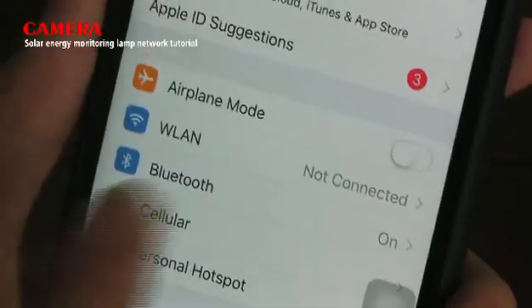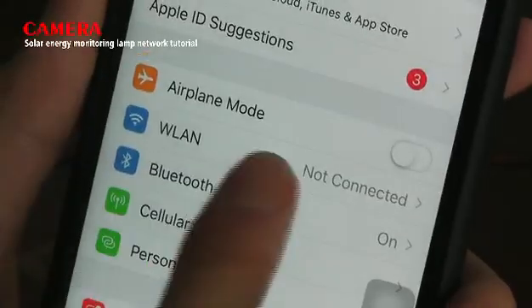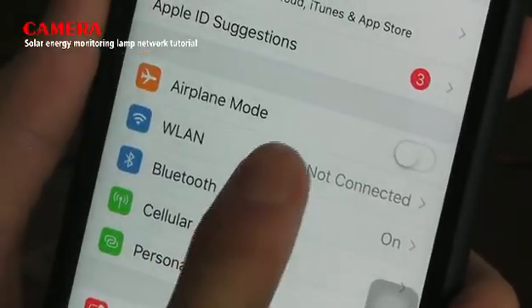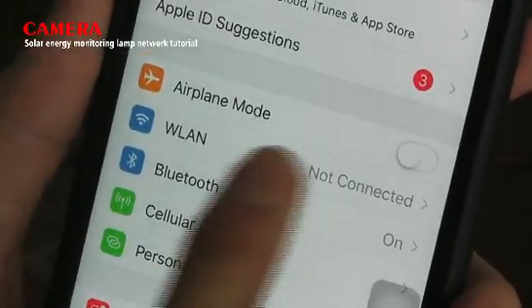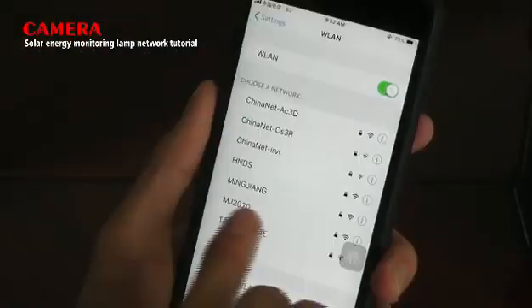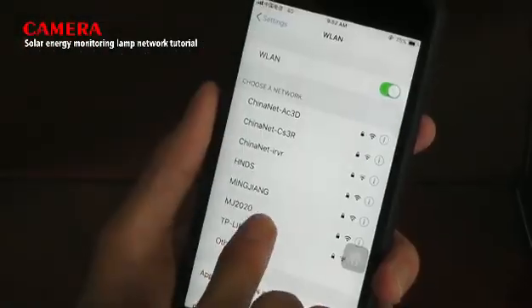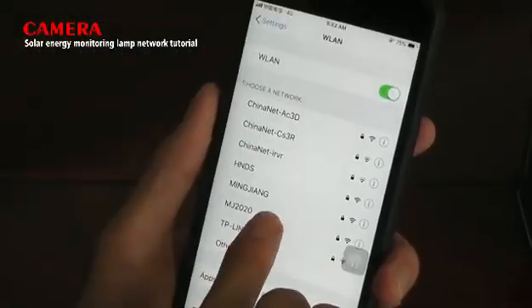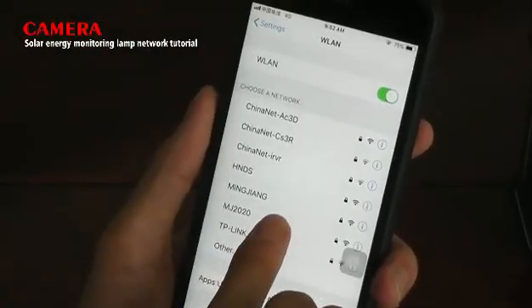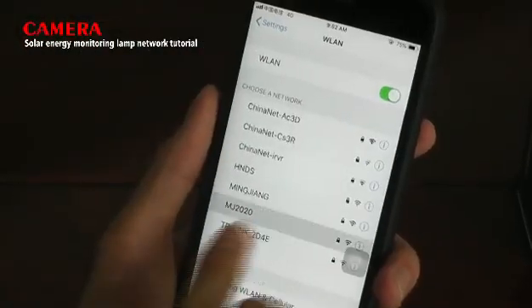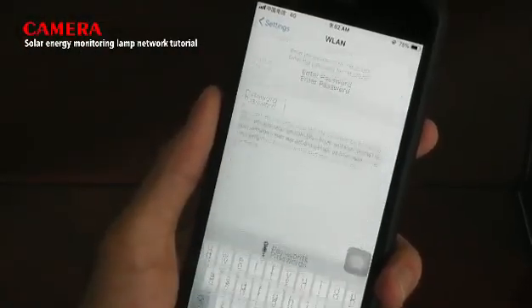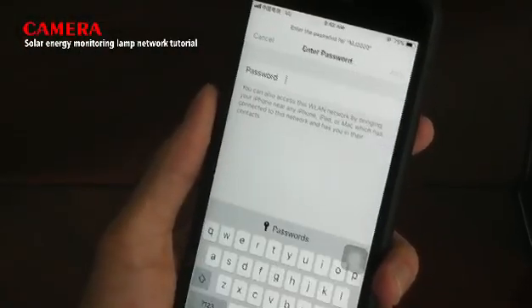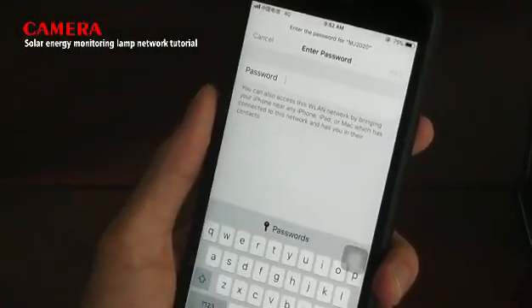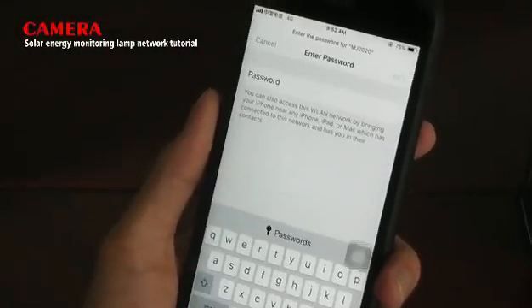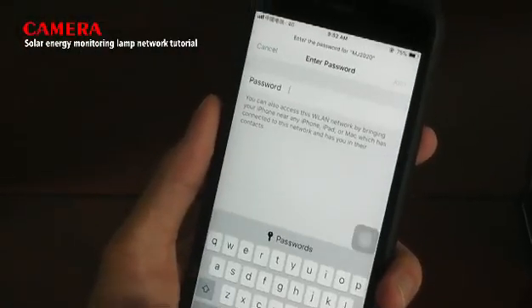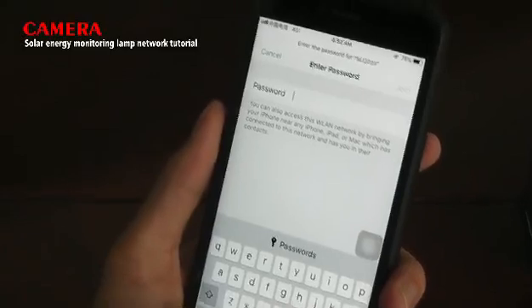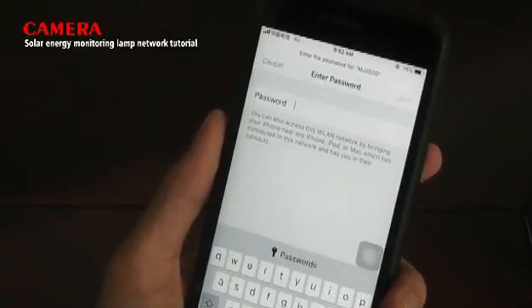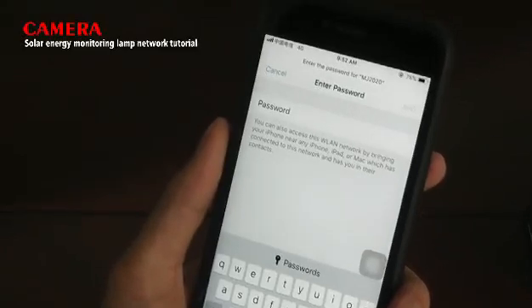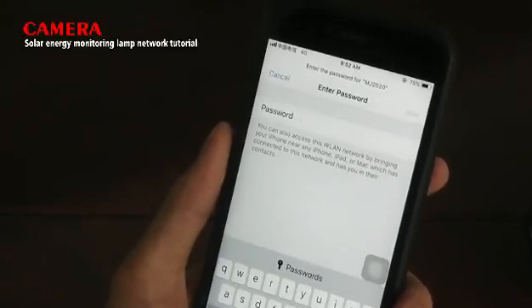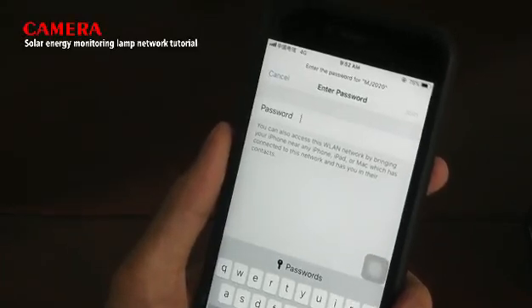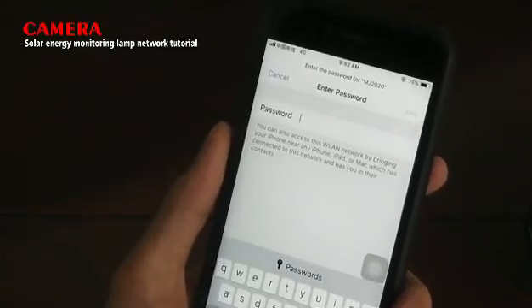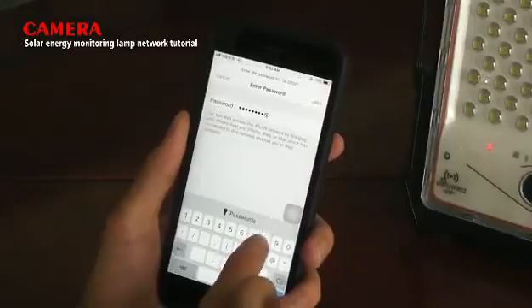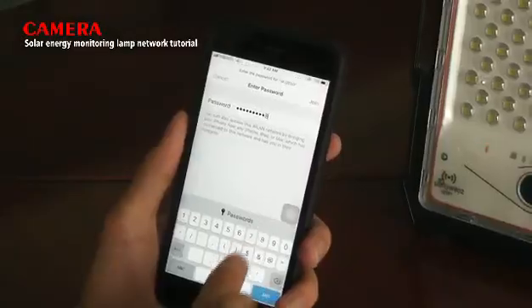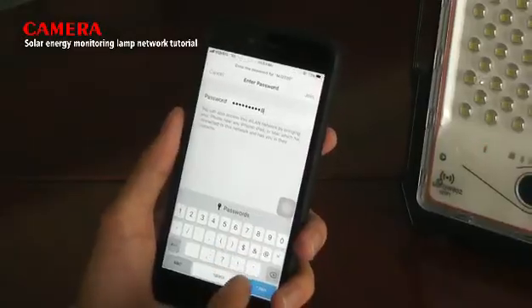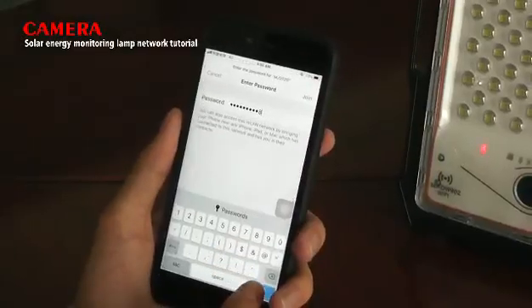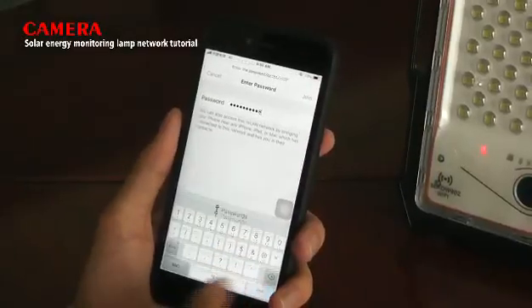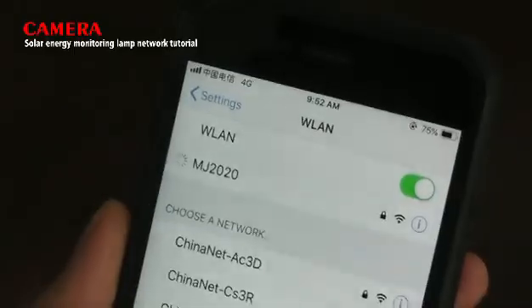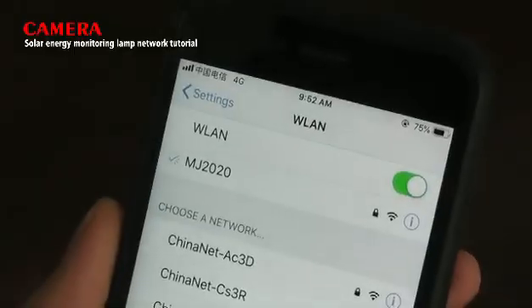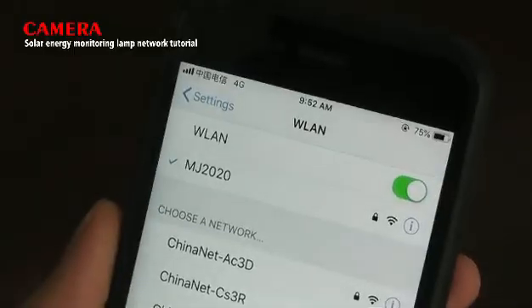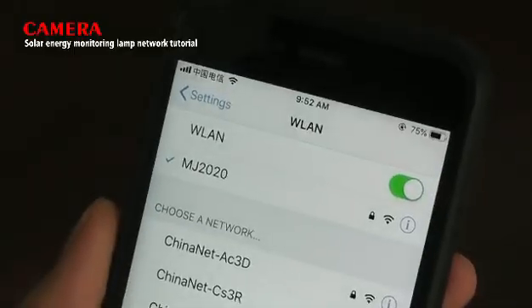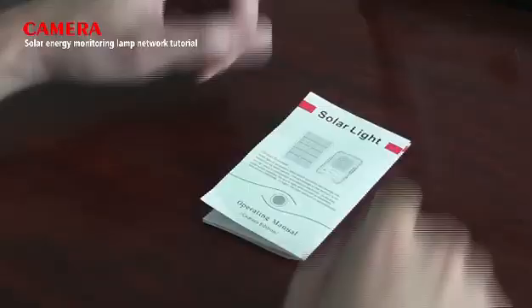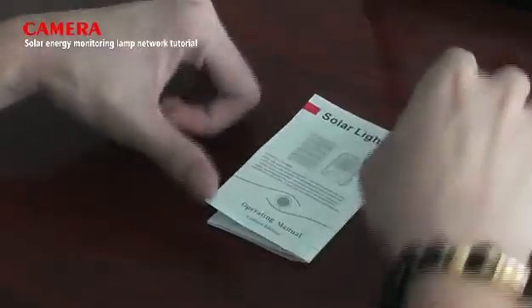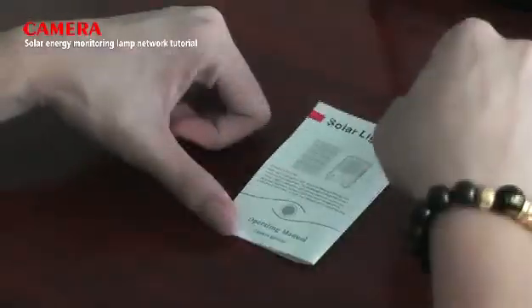Step 3: connect Wi-Fi with your mobile, and make sure the network signal is good.